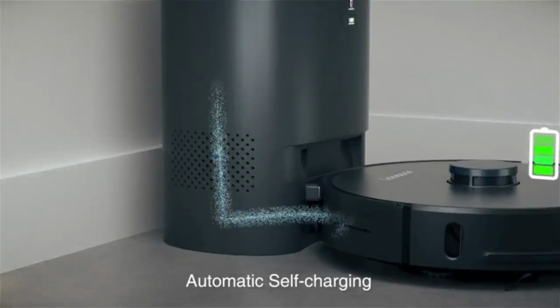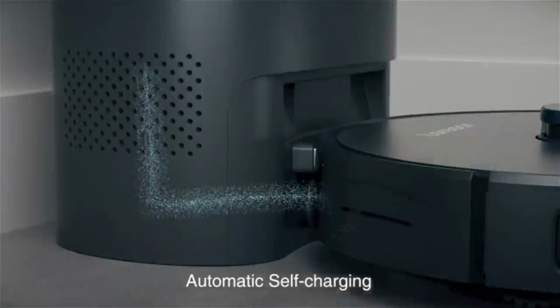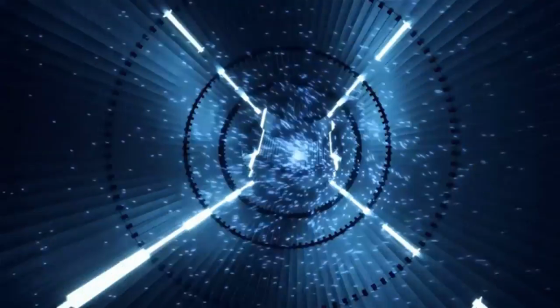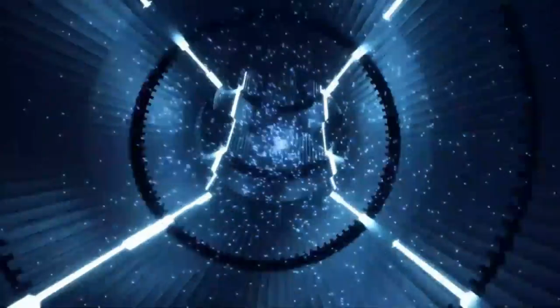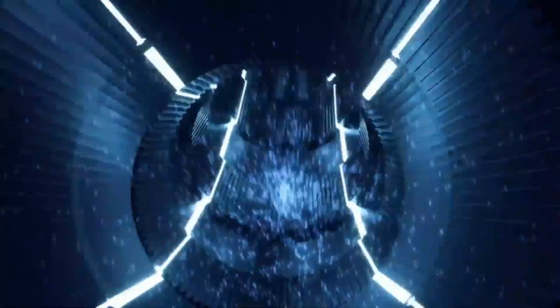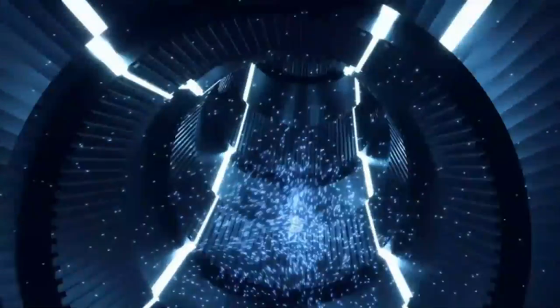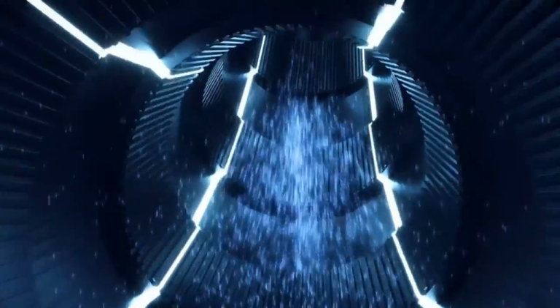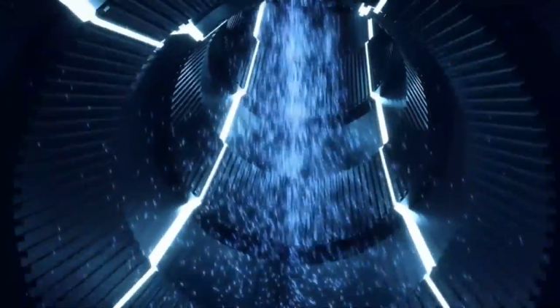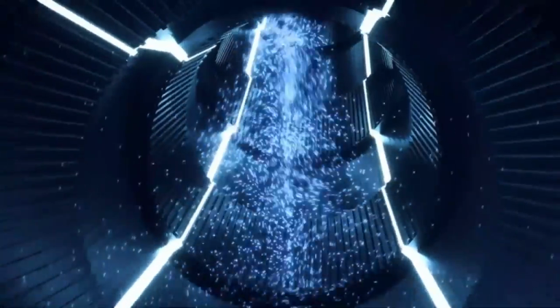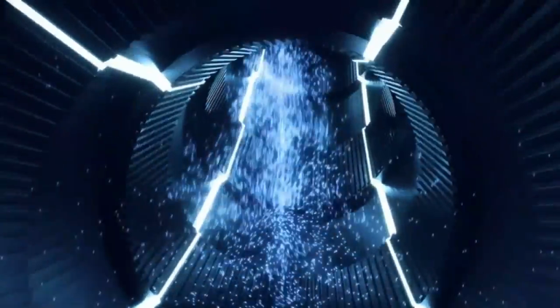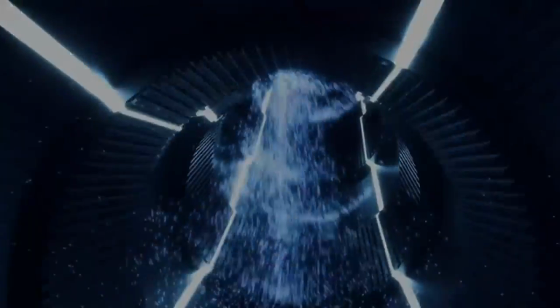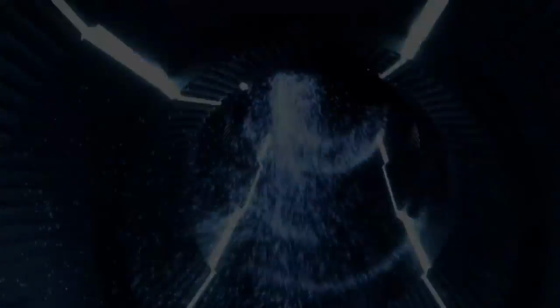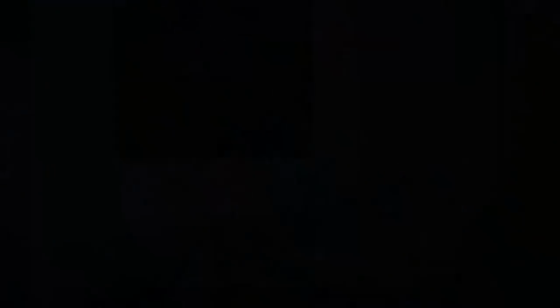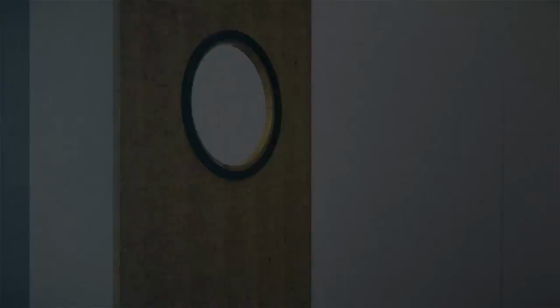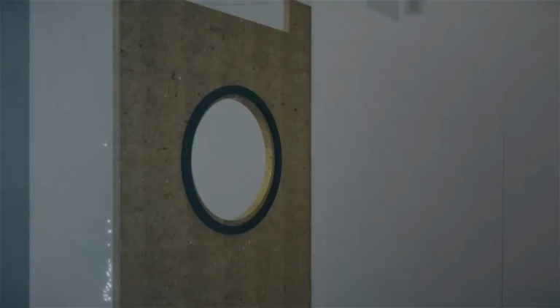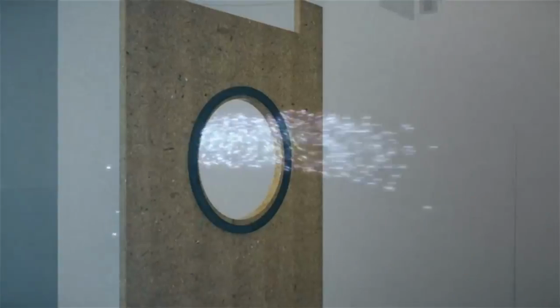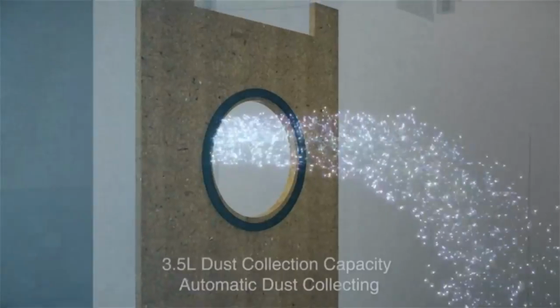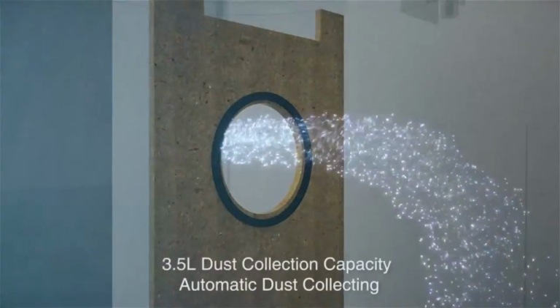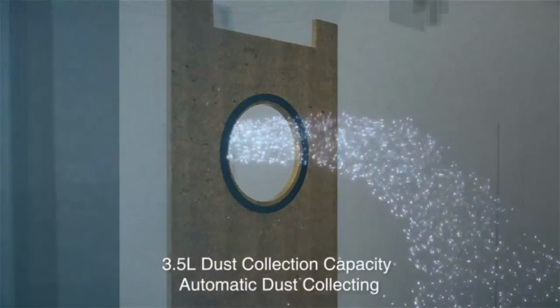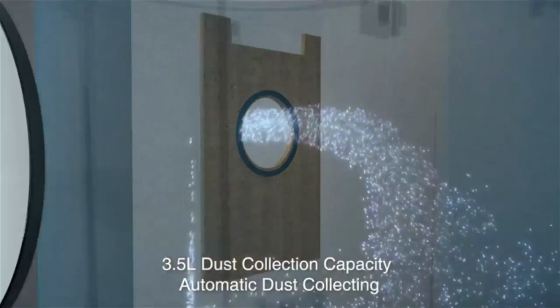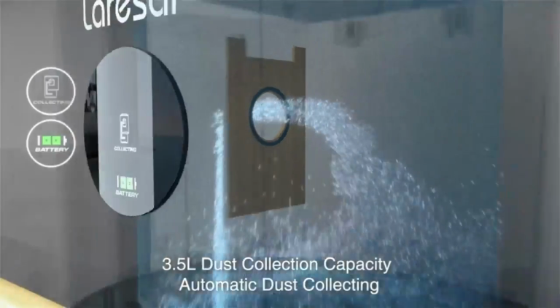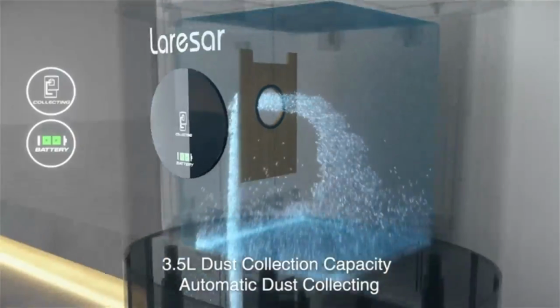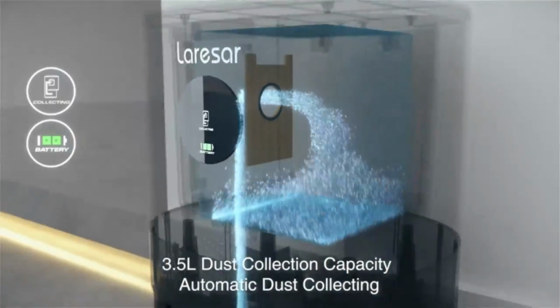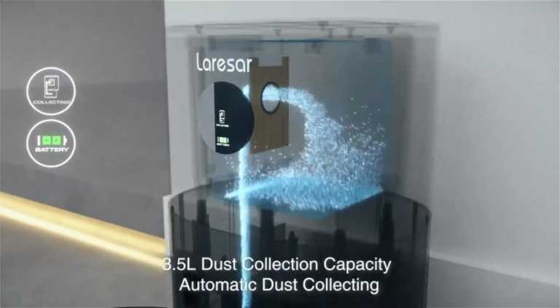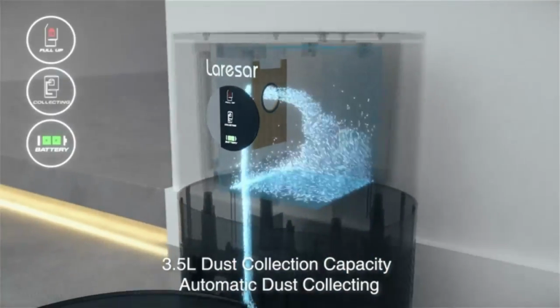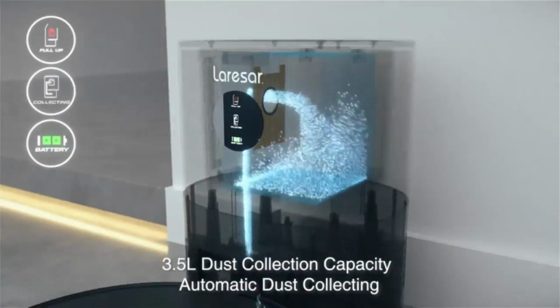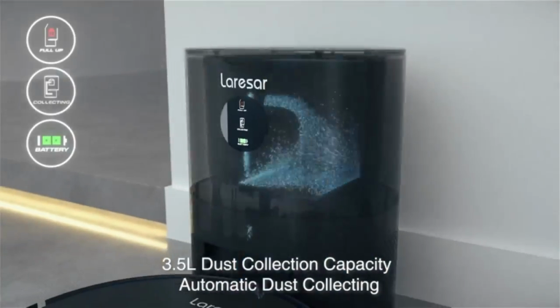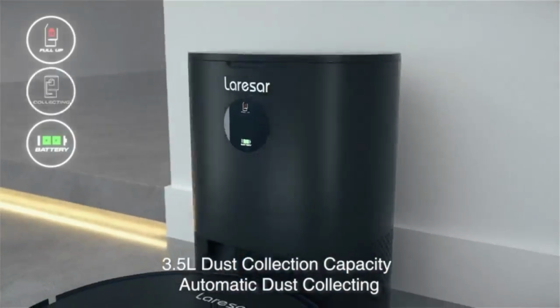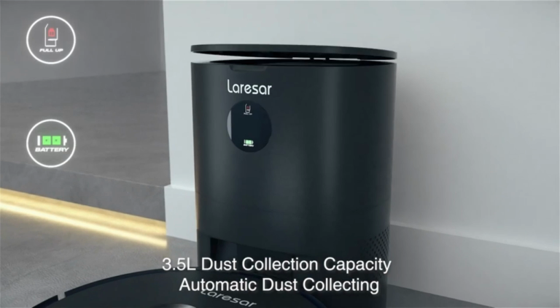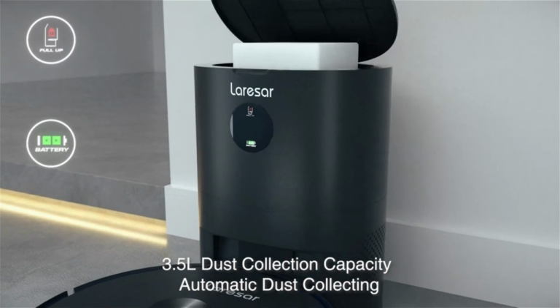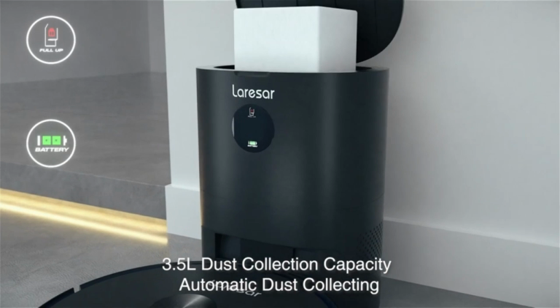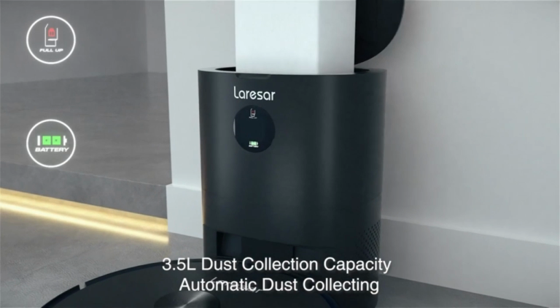Lariser is committed to providing products of high quality. We're ready to go.